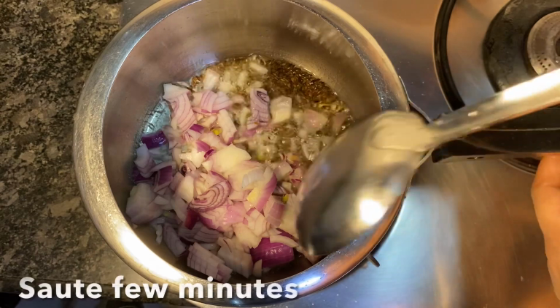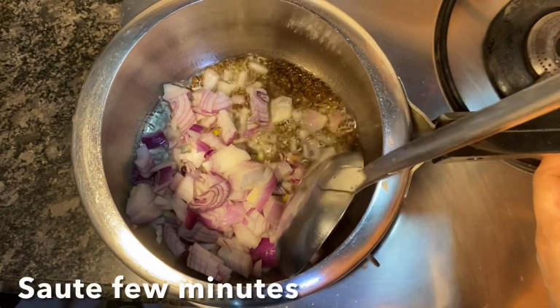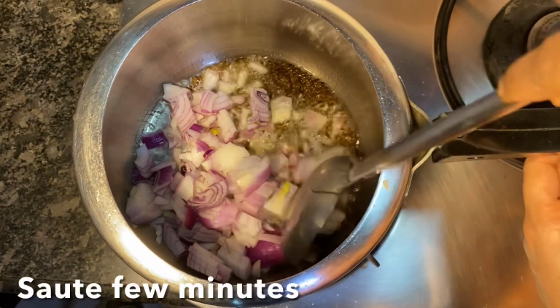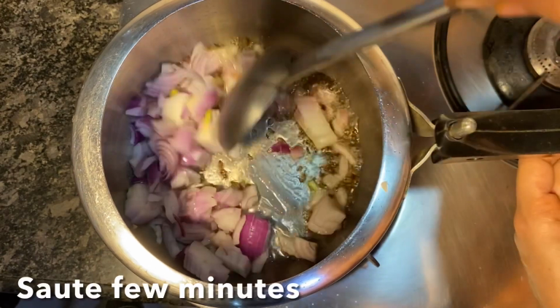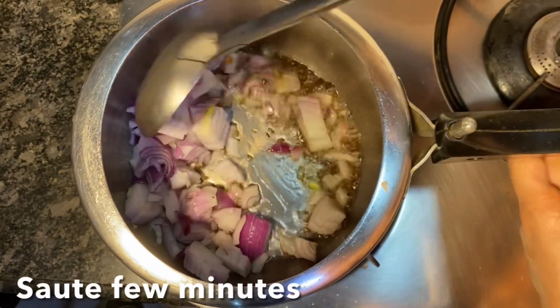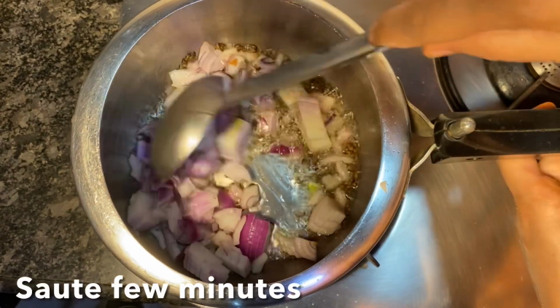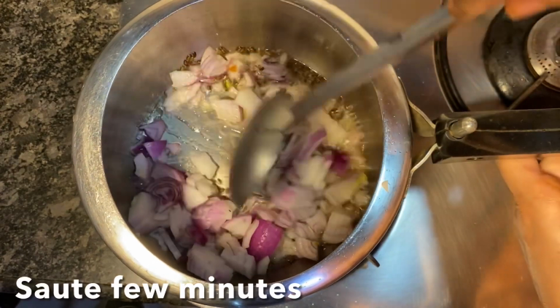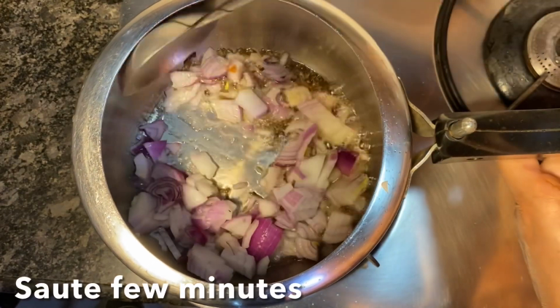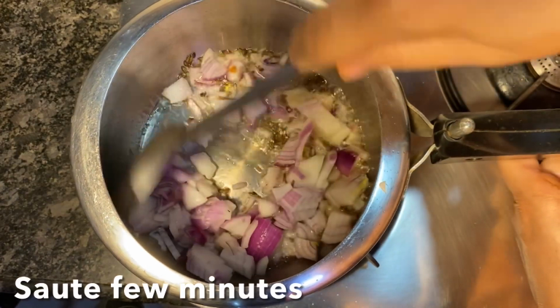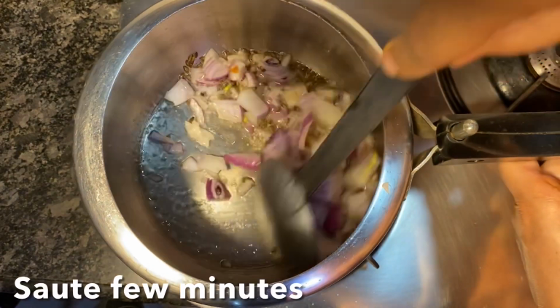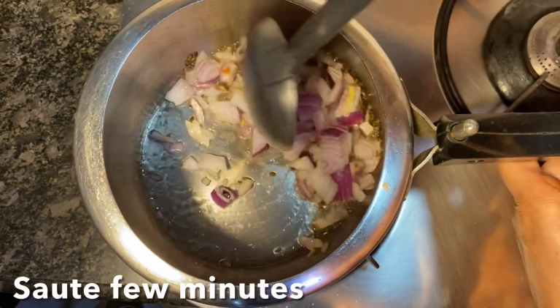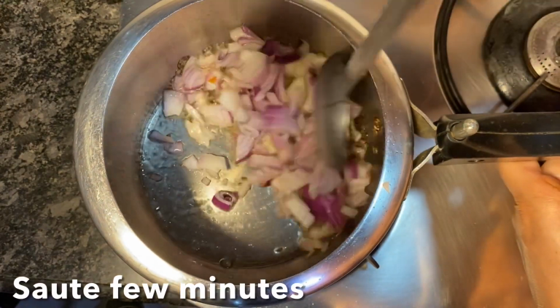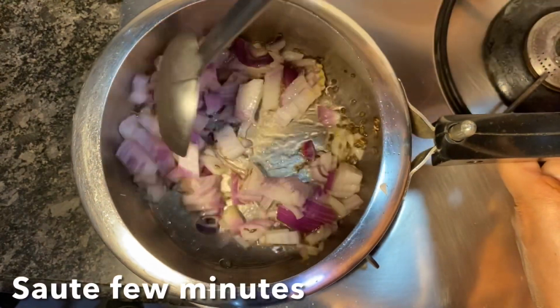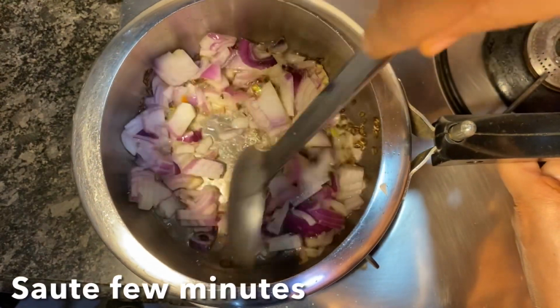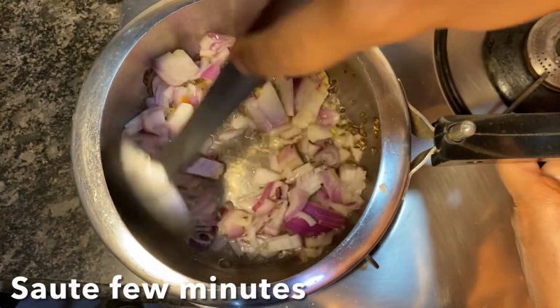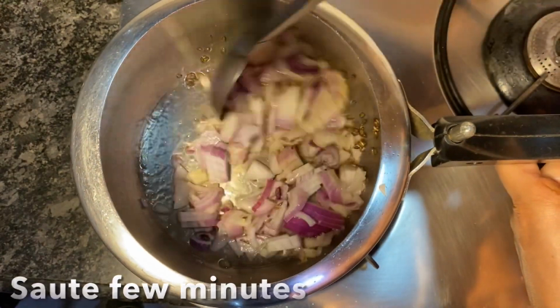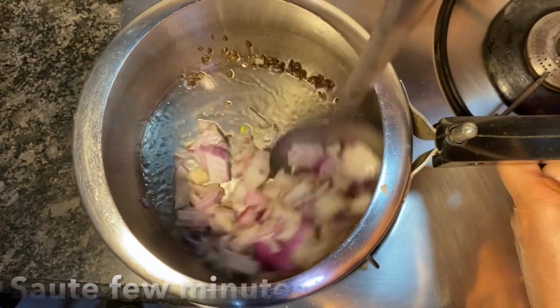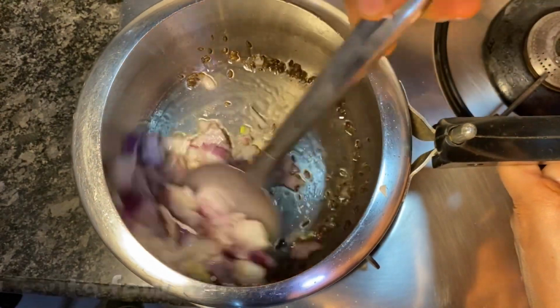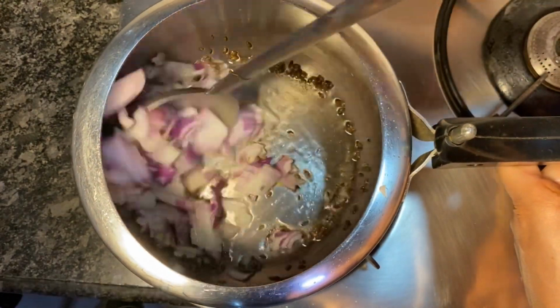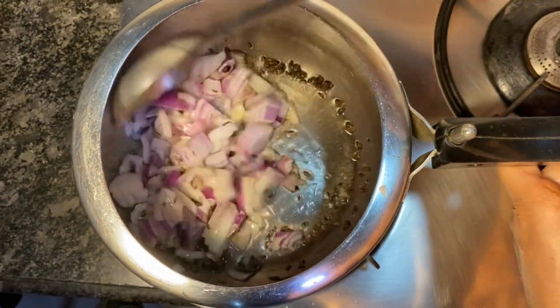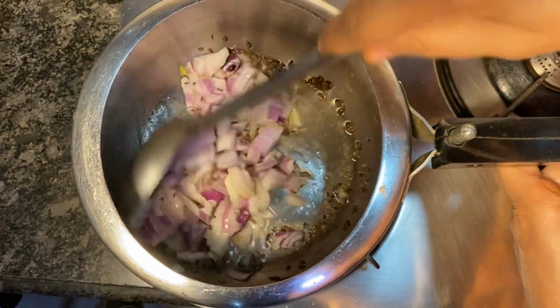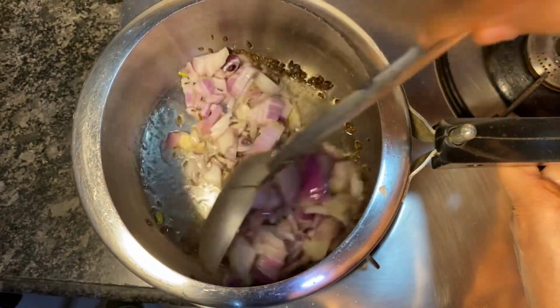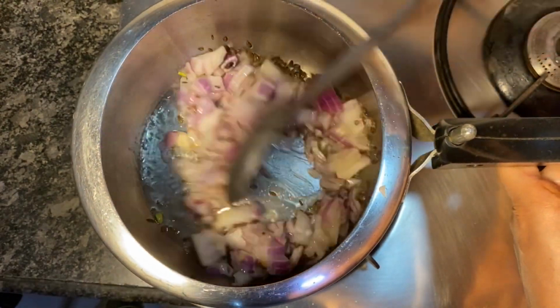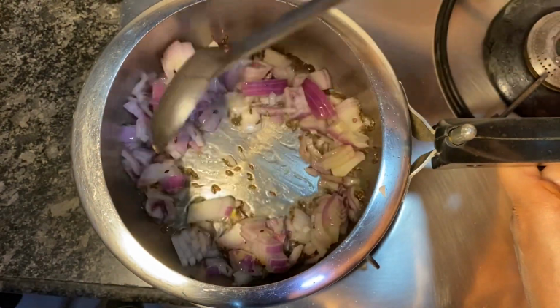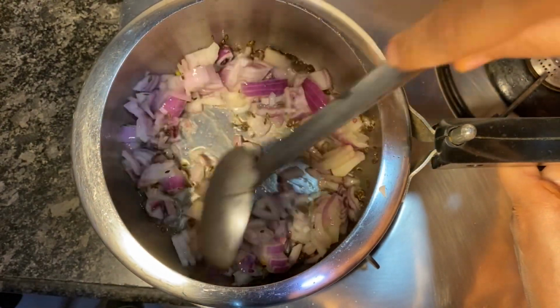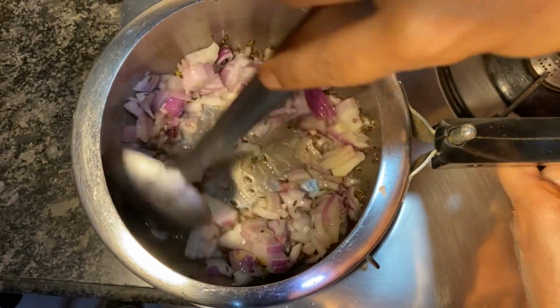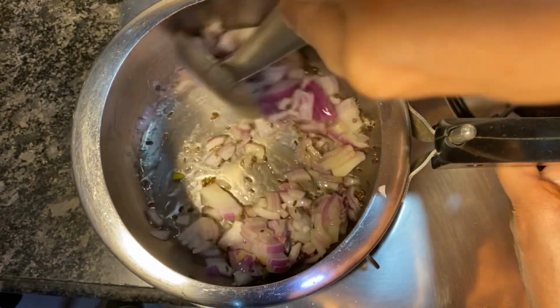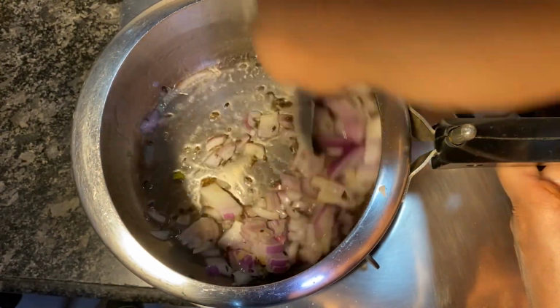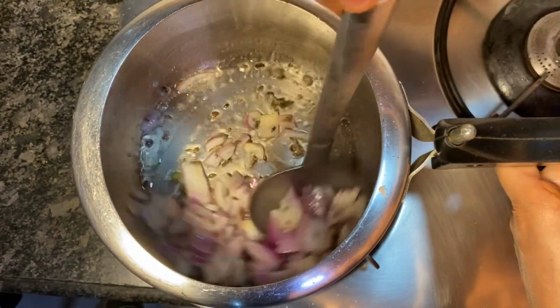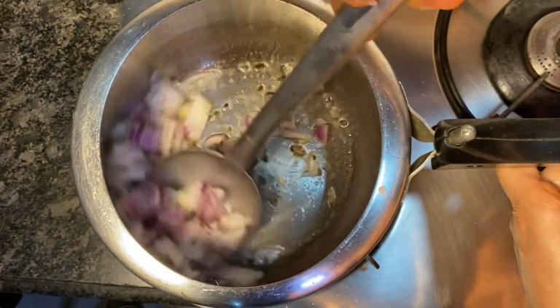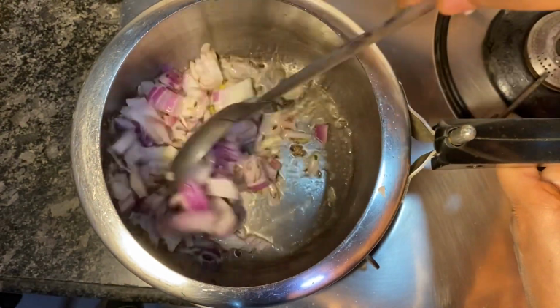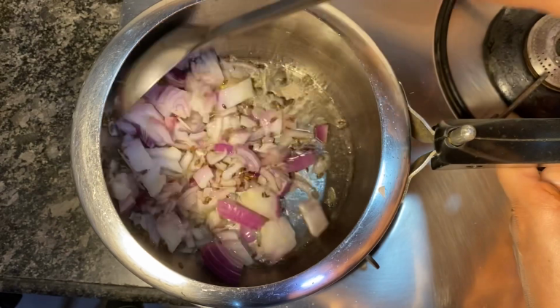Once the jeera splutters, add two chopped onions and sauté until the onions turn translucent.